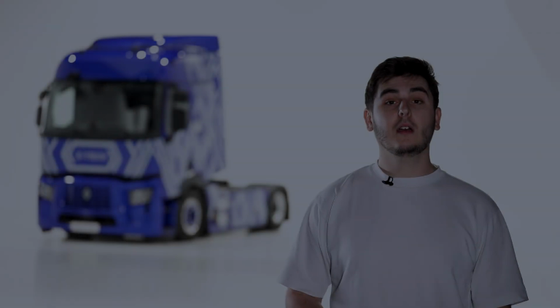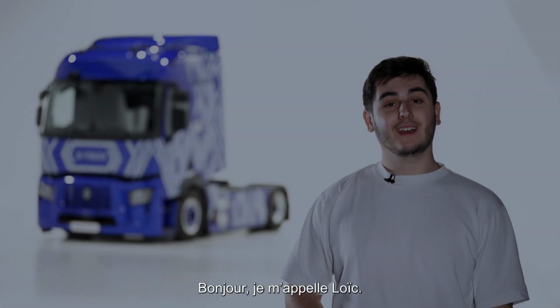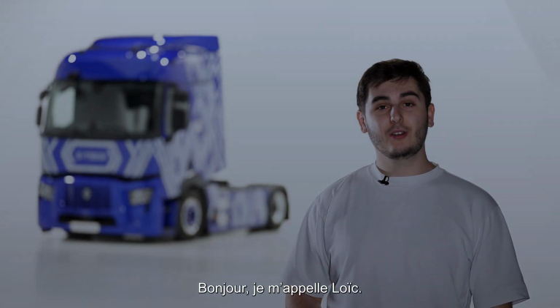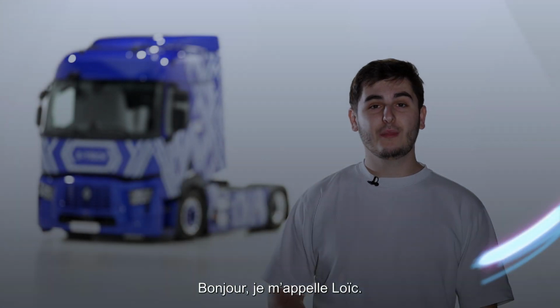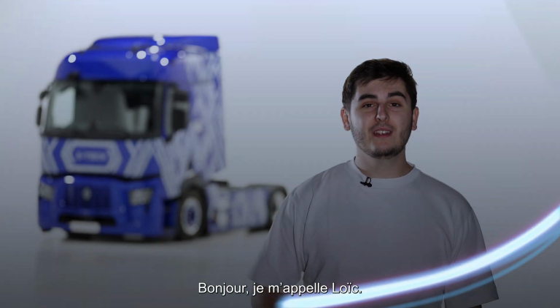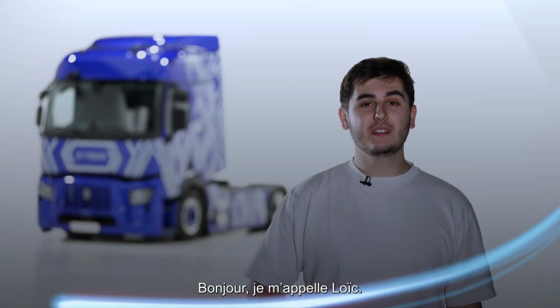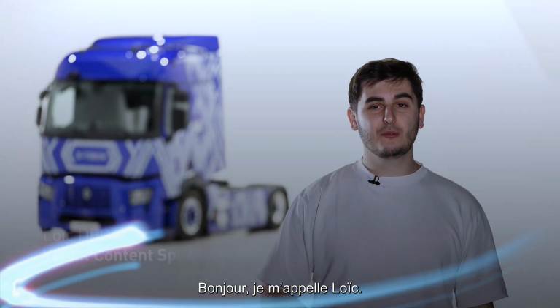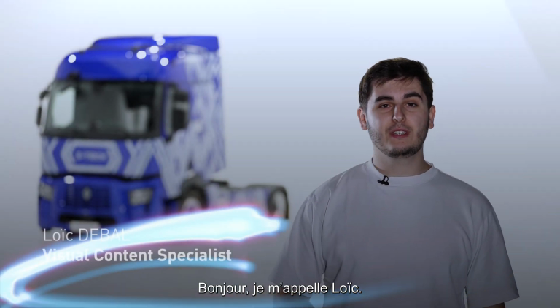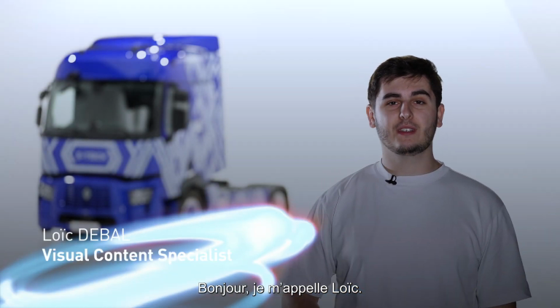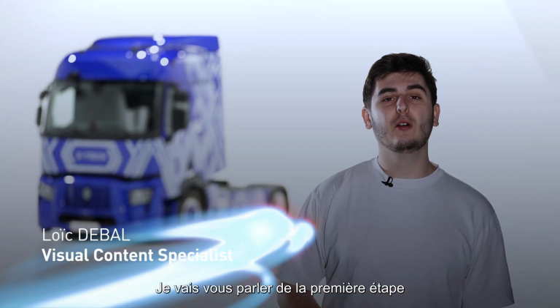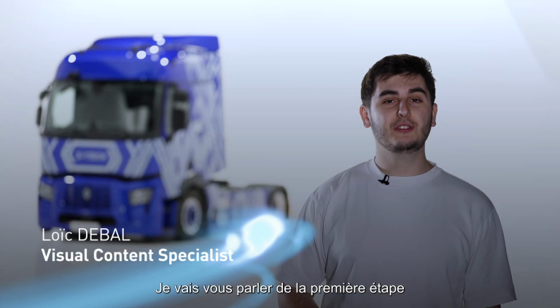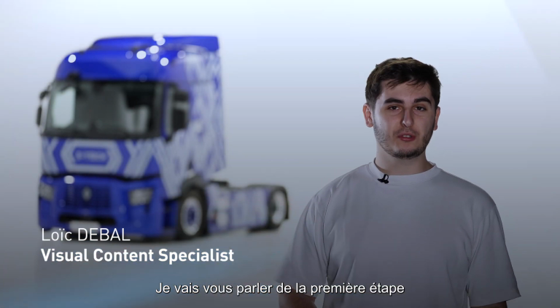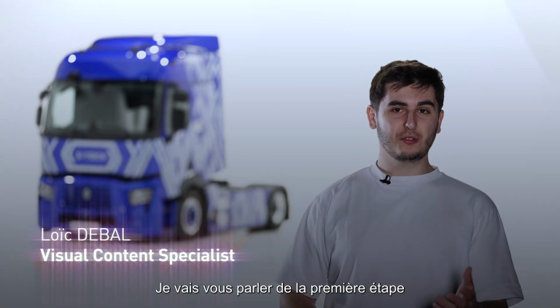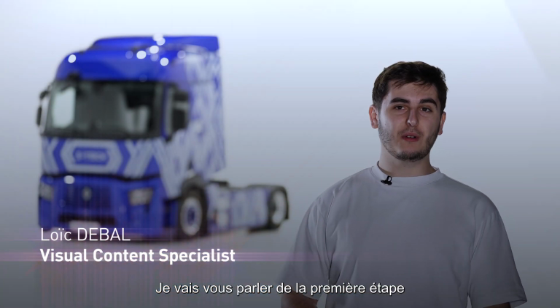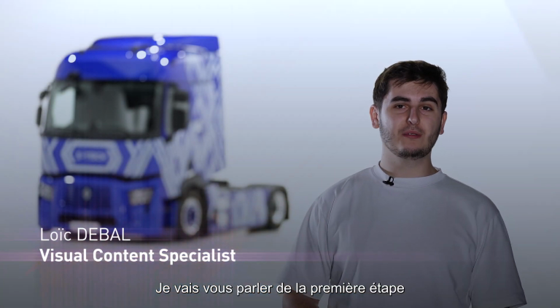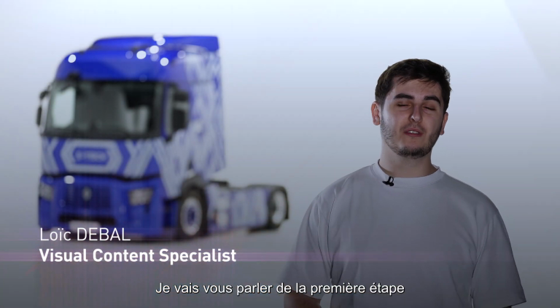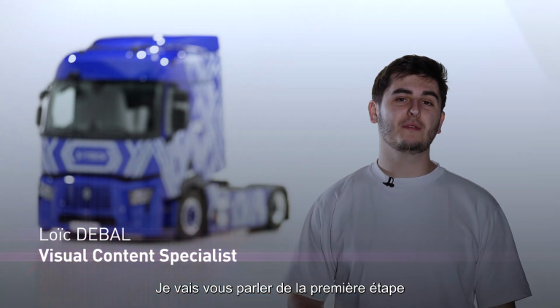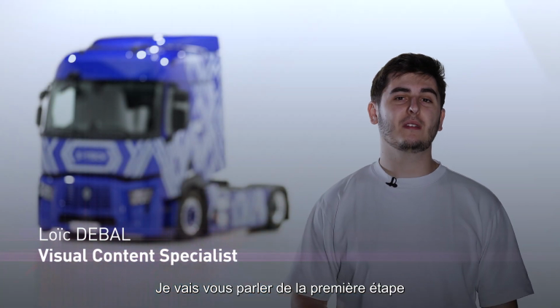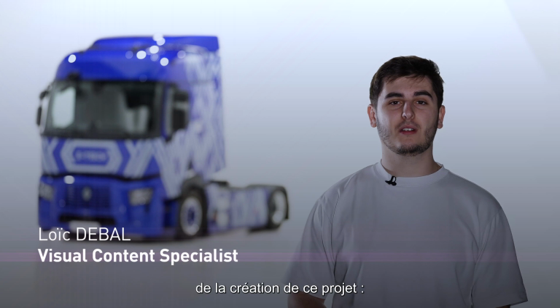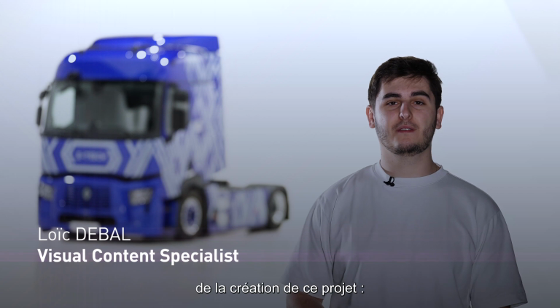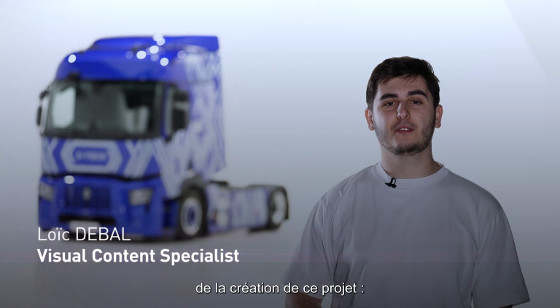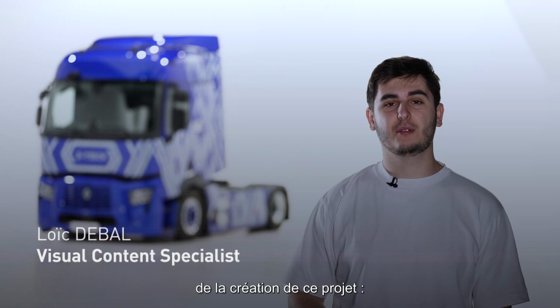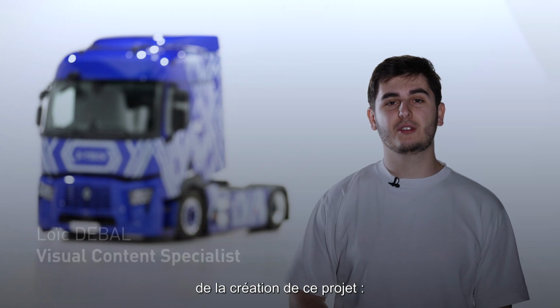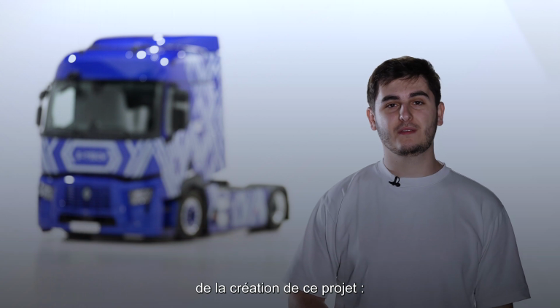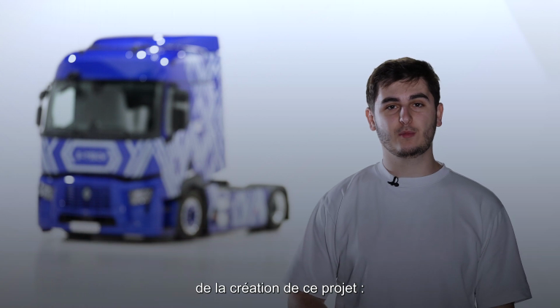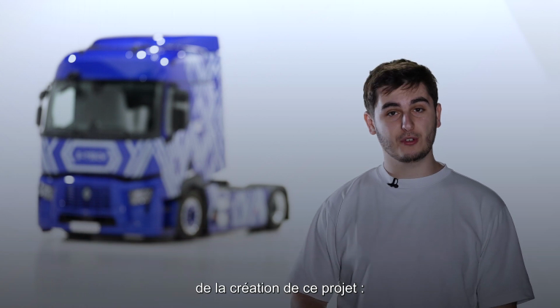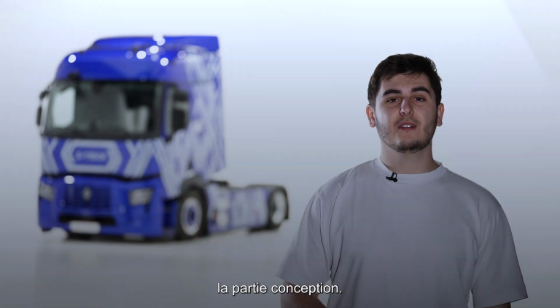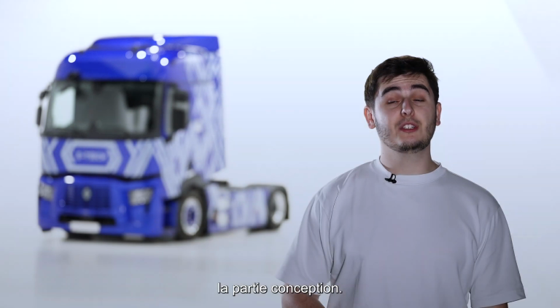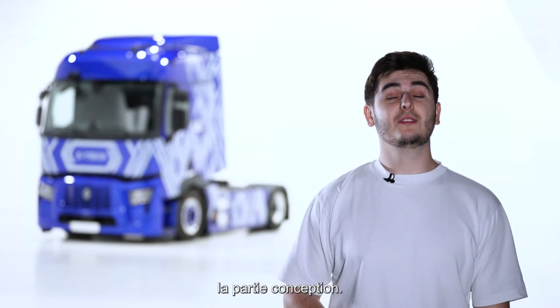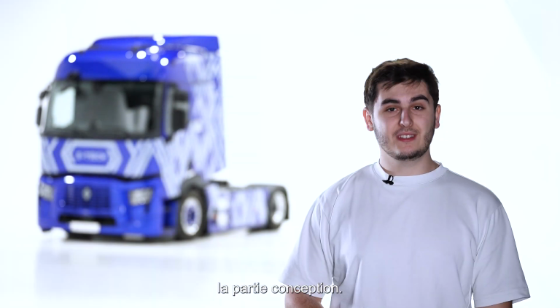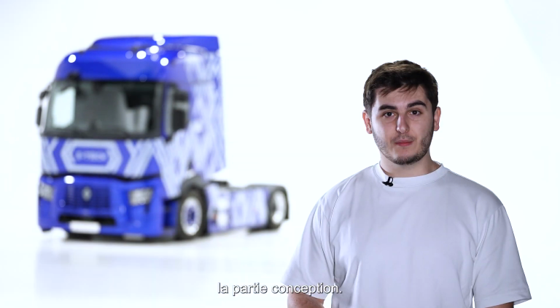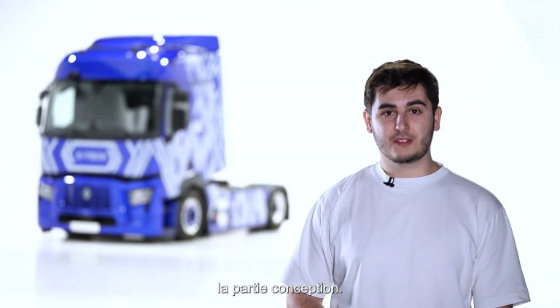Hello, my name is Loic. I will talk to you about the first step of creation of this project, which is the design part.